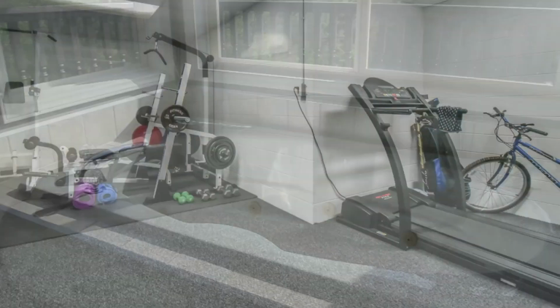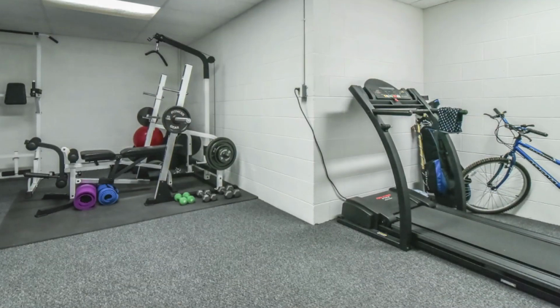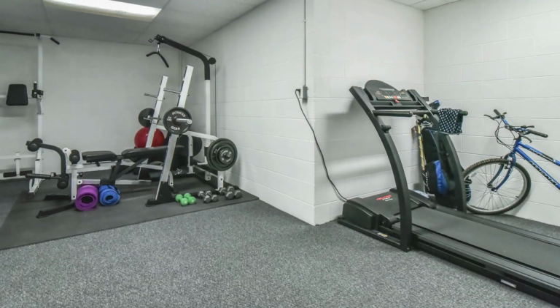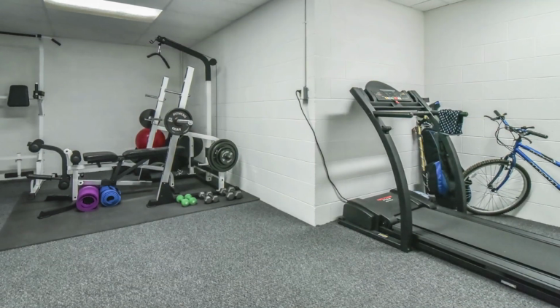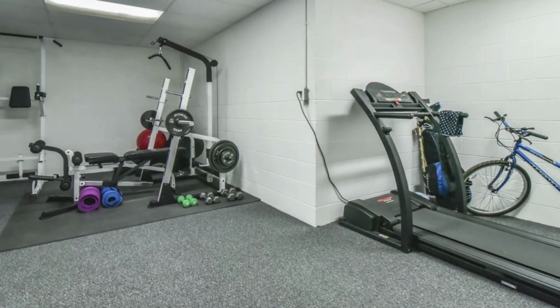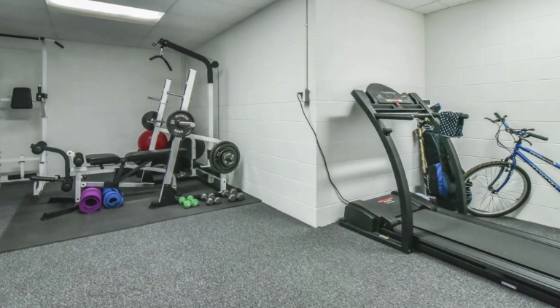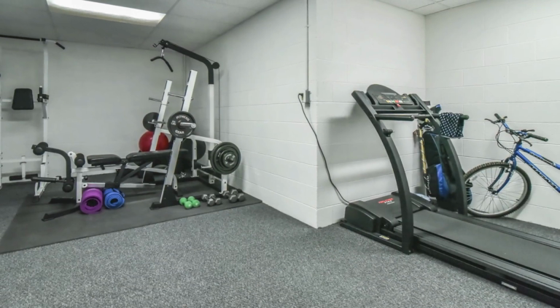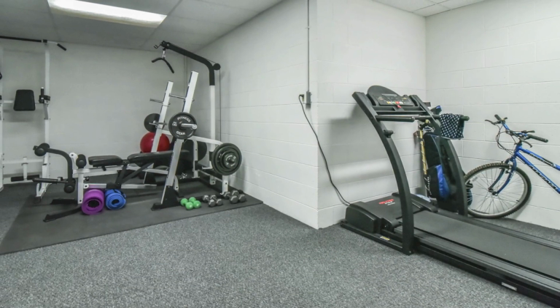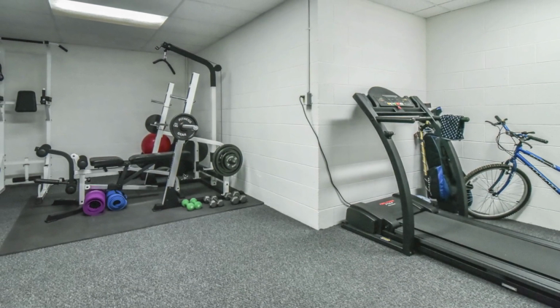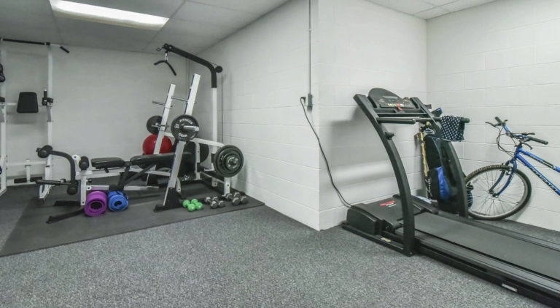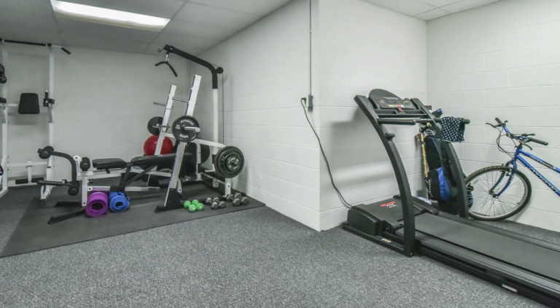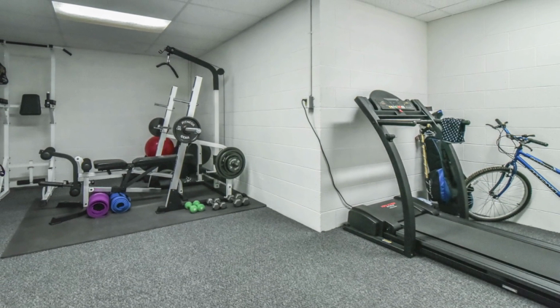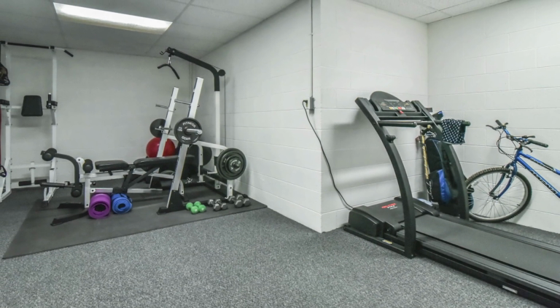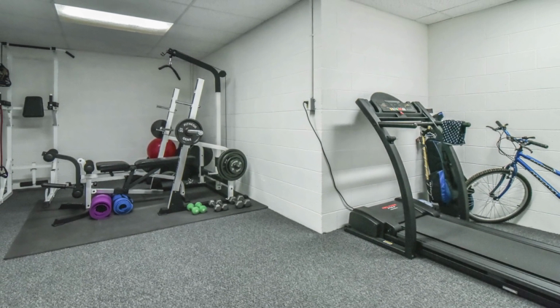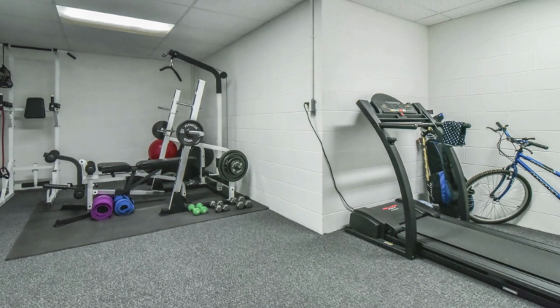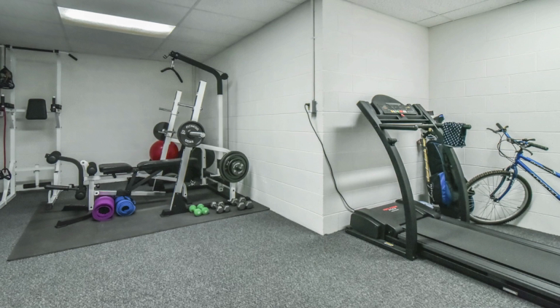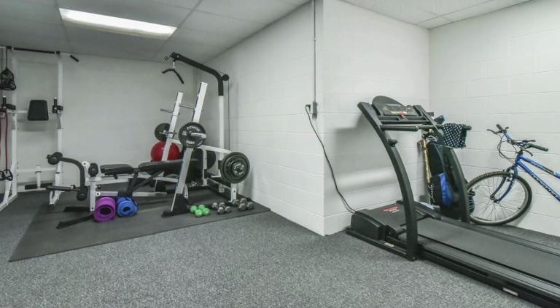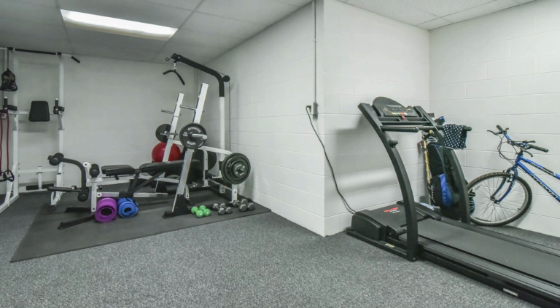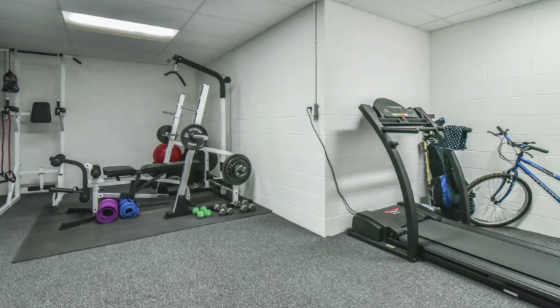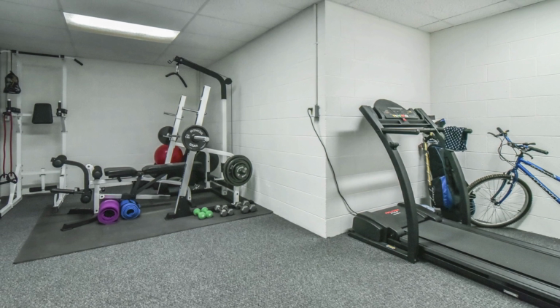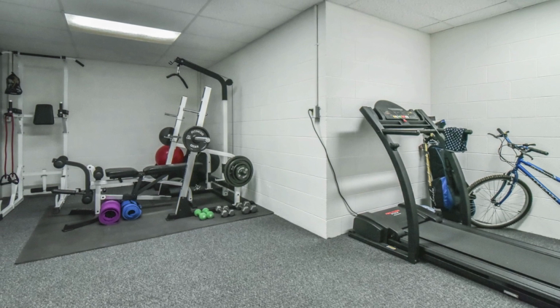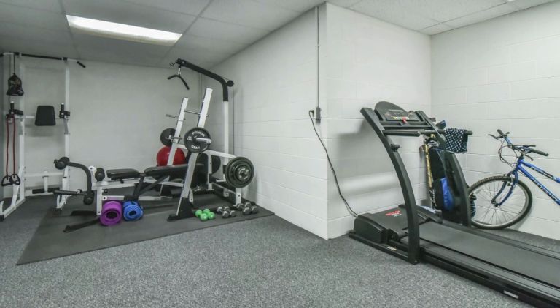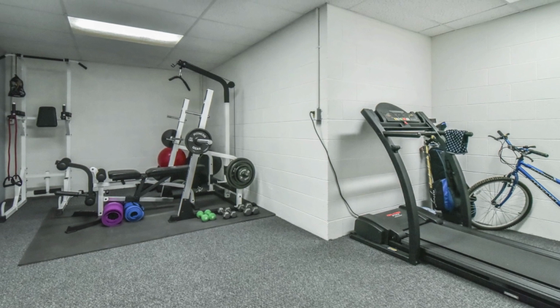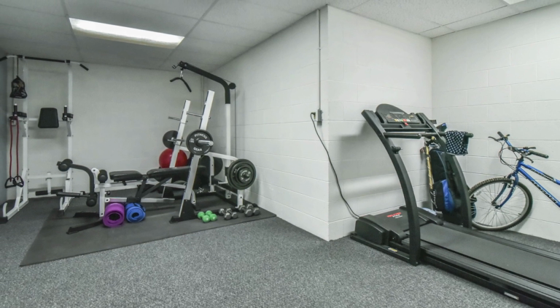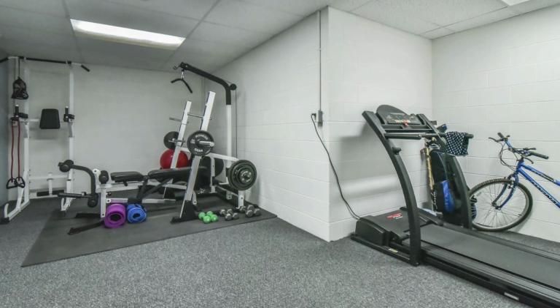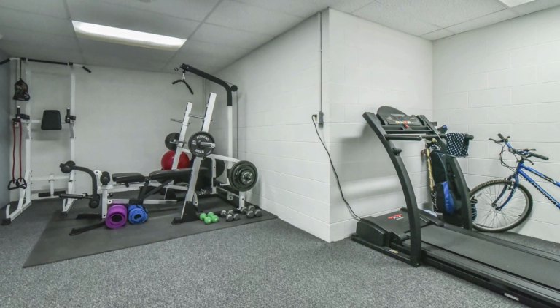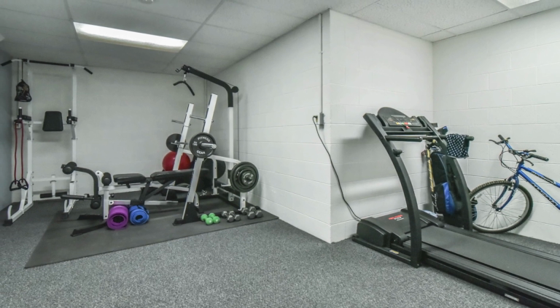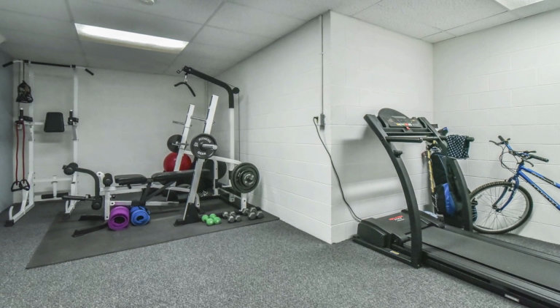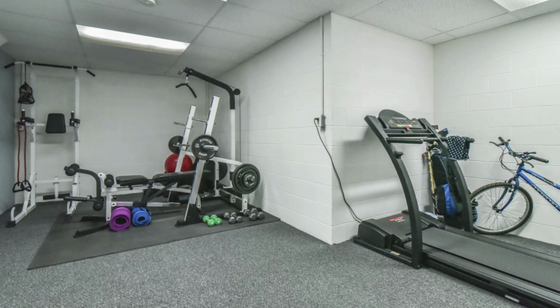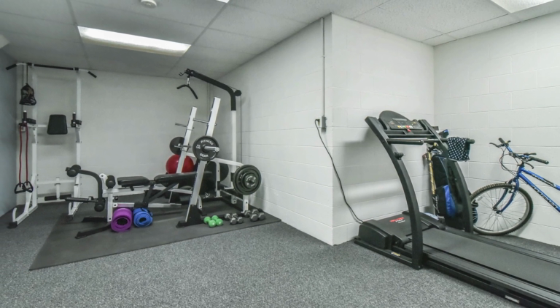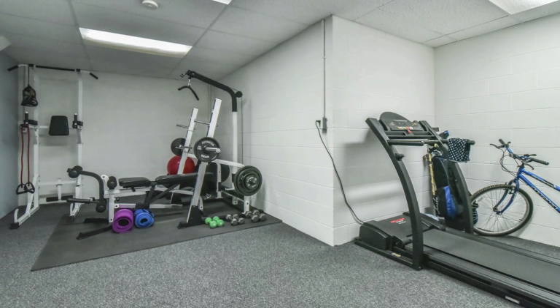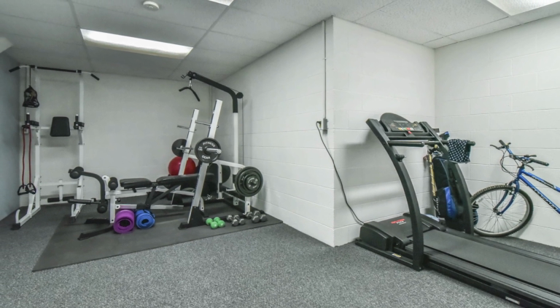On the lower level, there is a fully finished bonus room which is currently used as an exercise room.